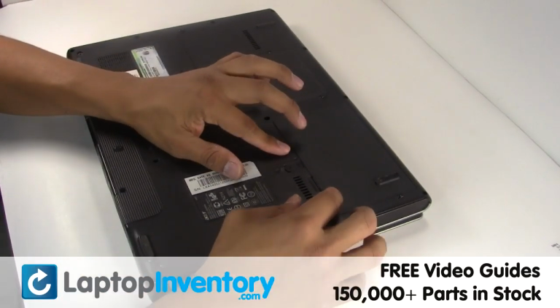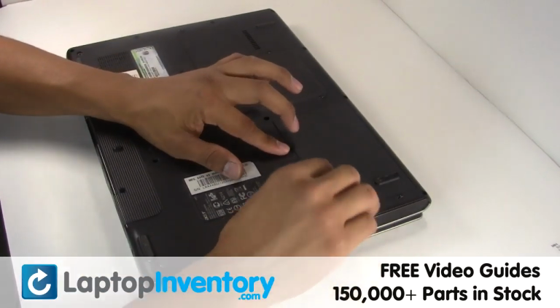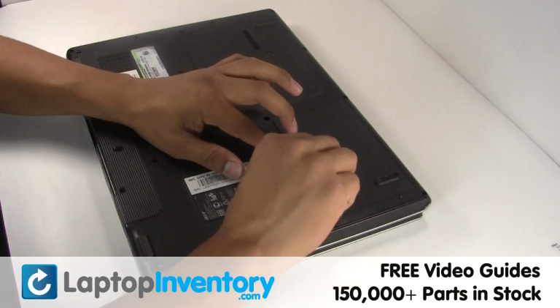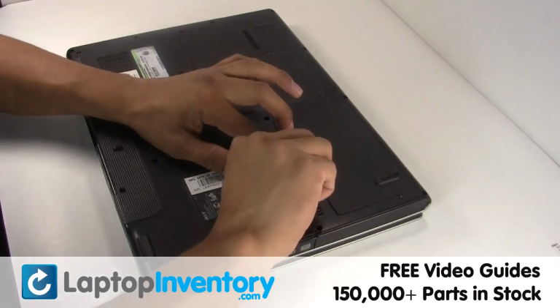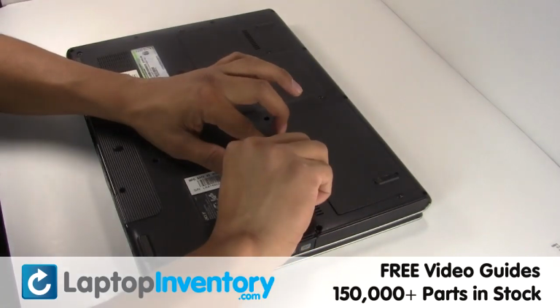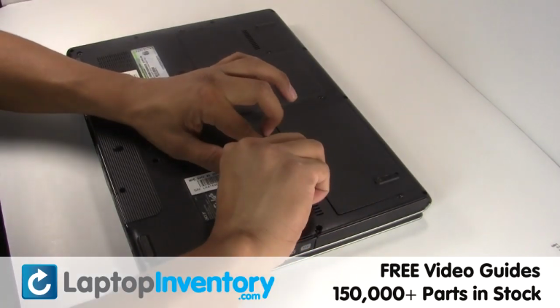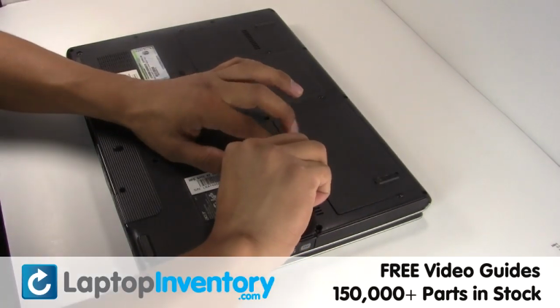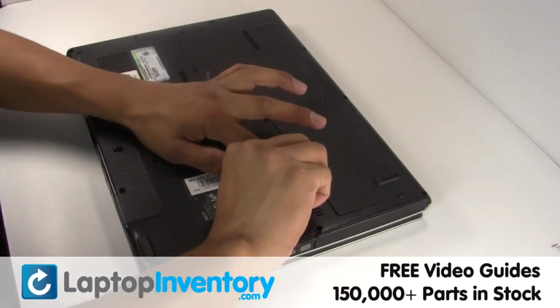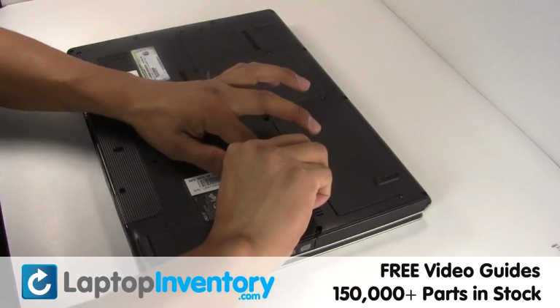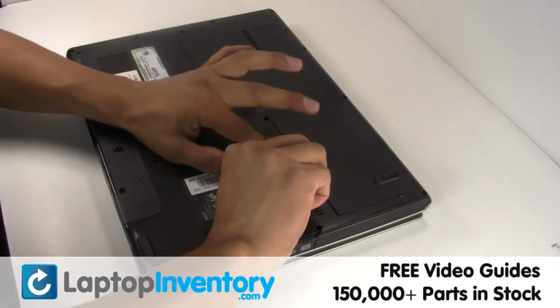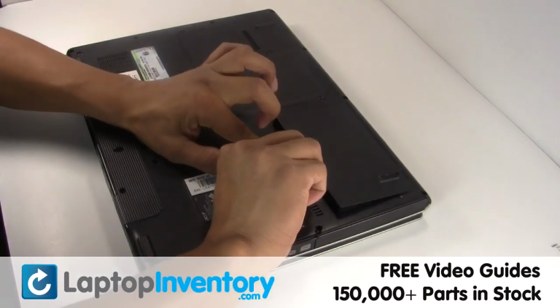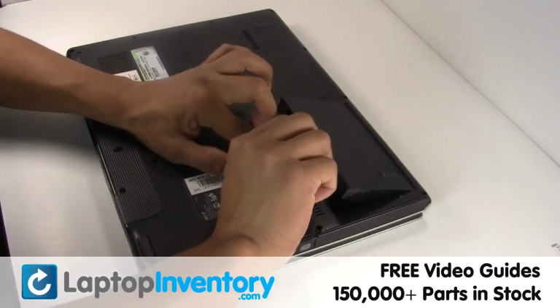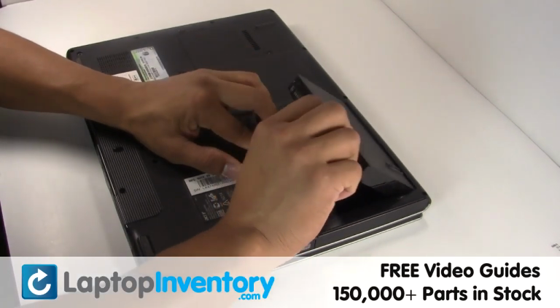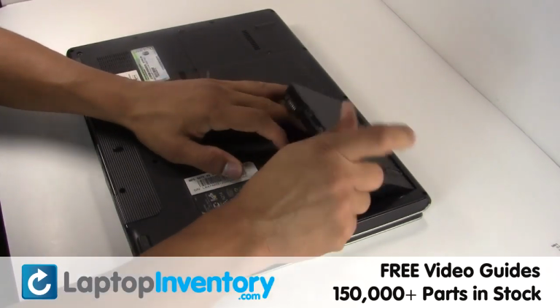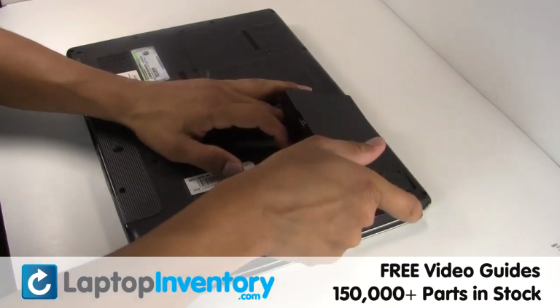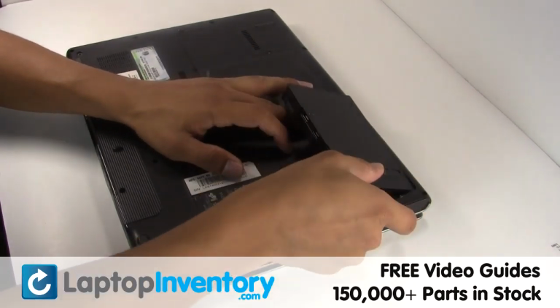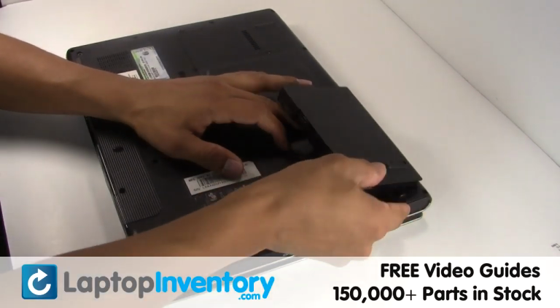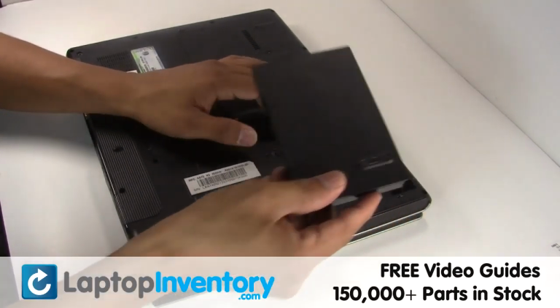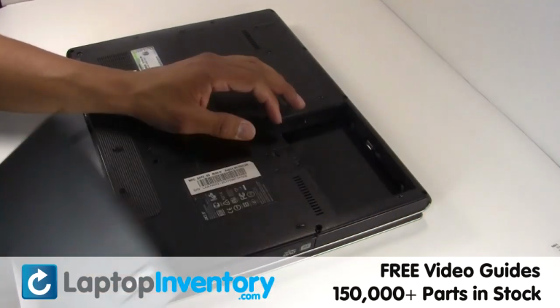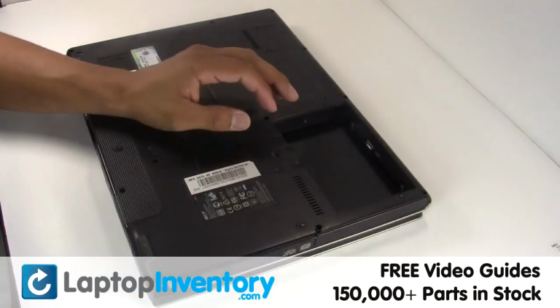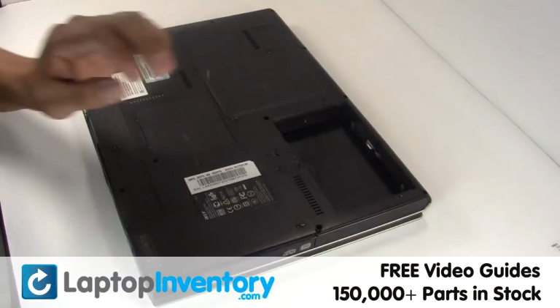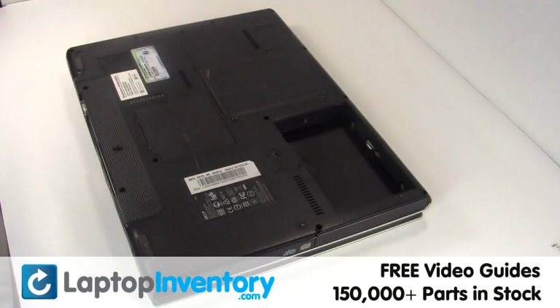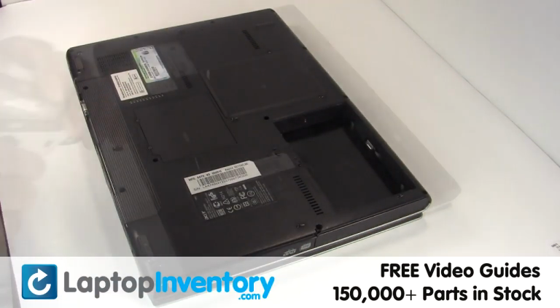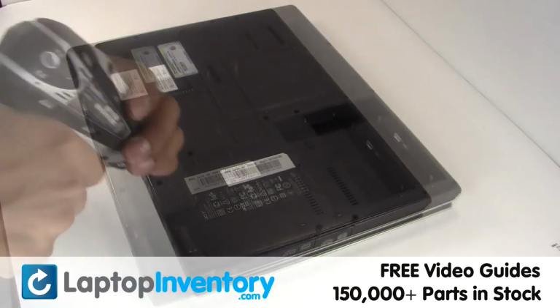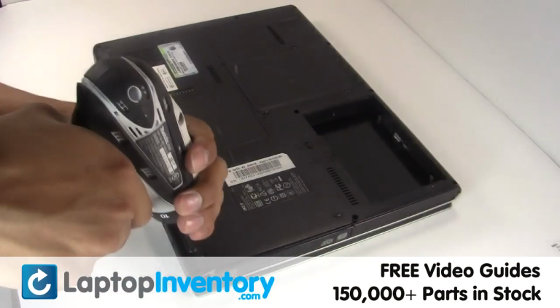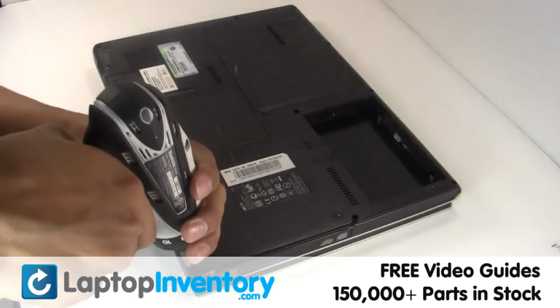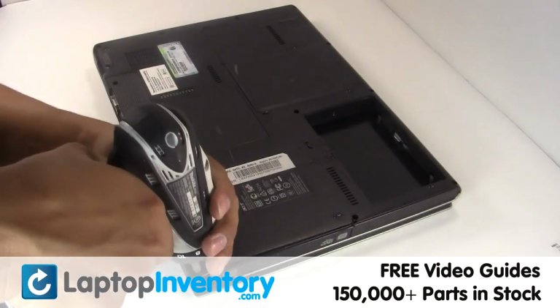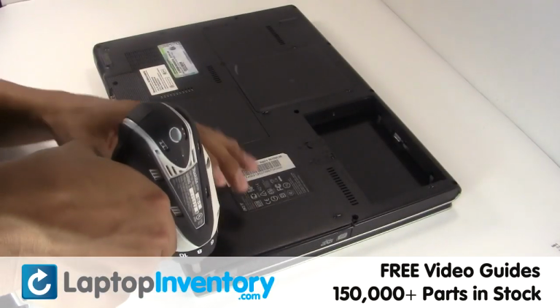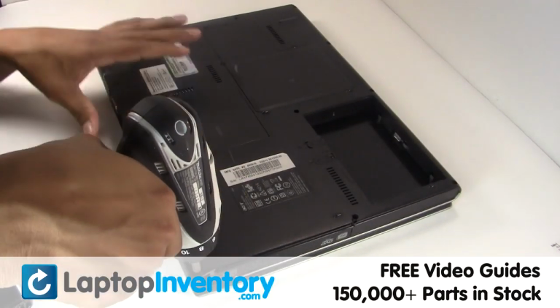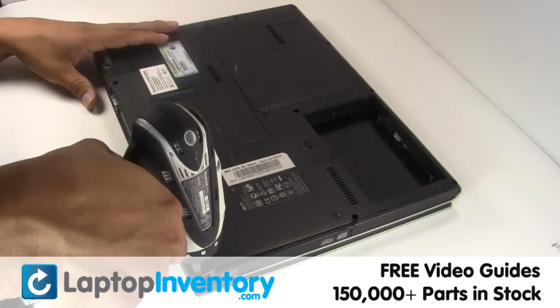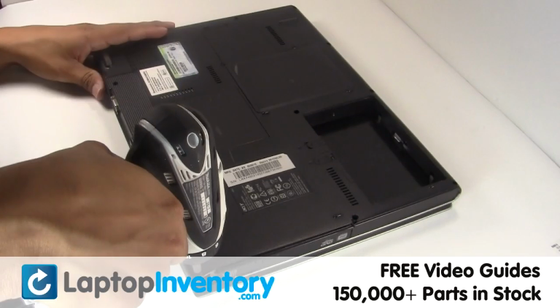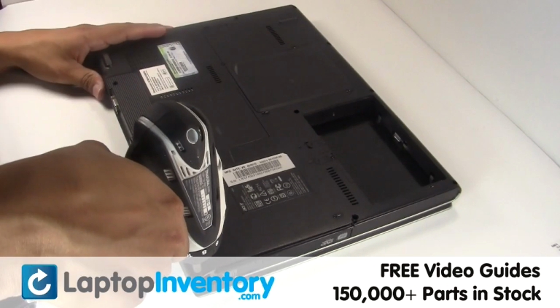Remove the laptop battery. Remove the screws.